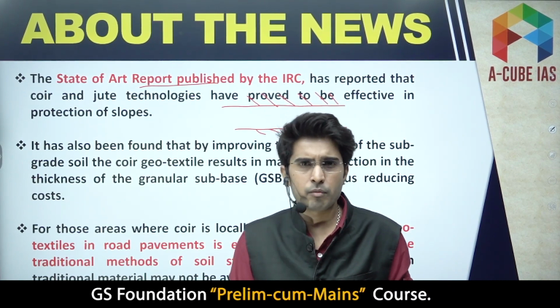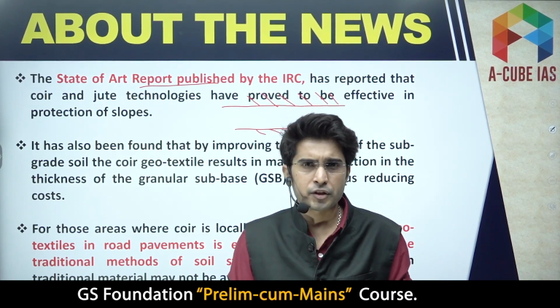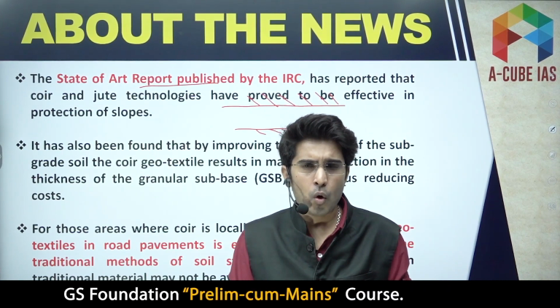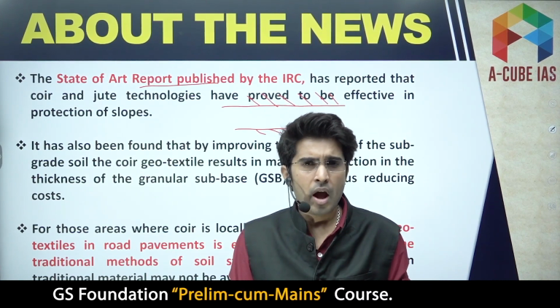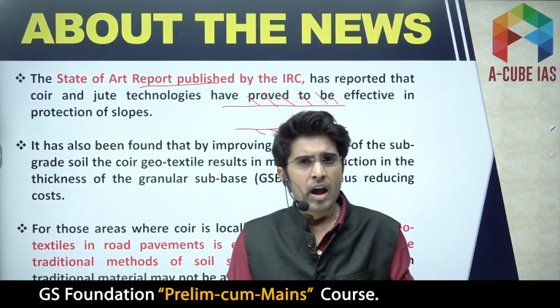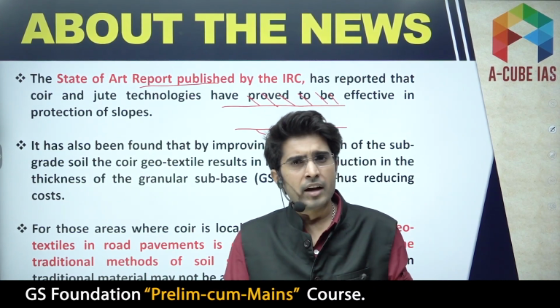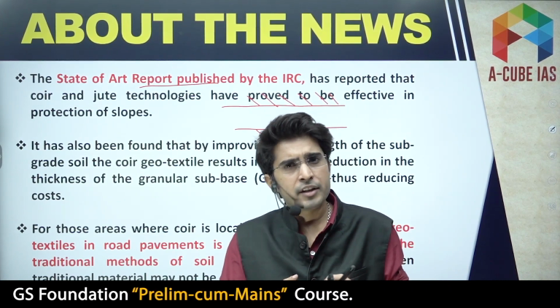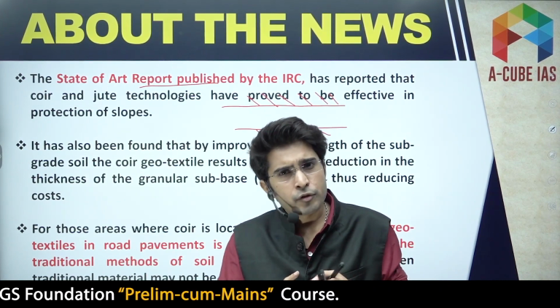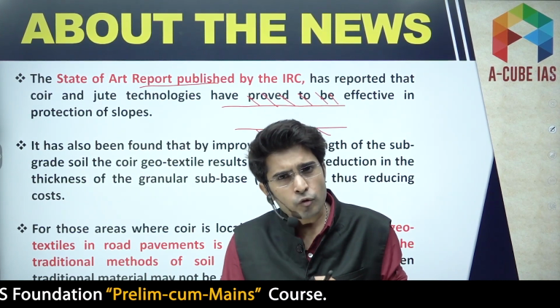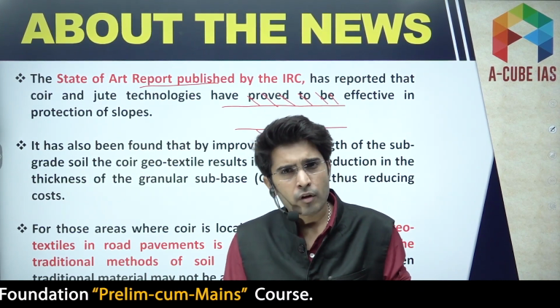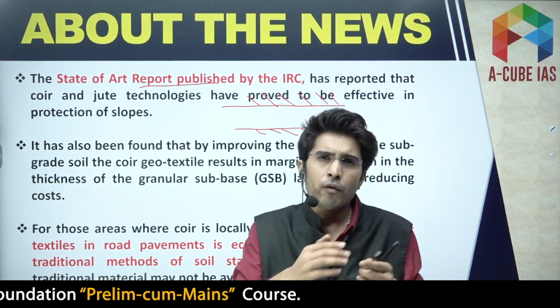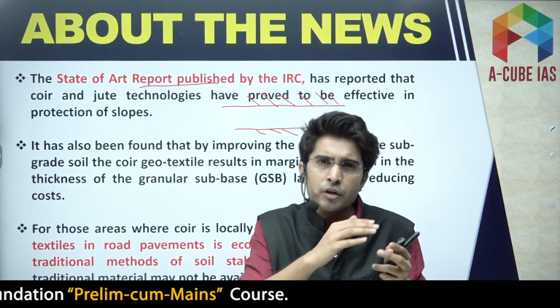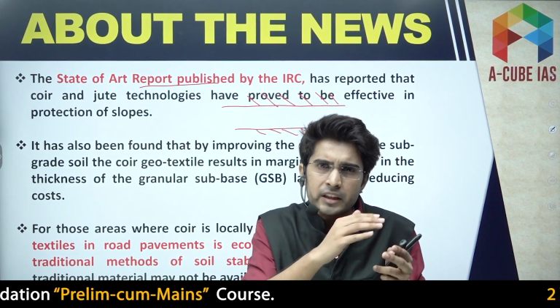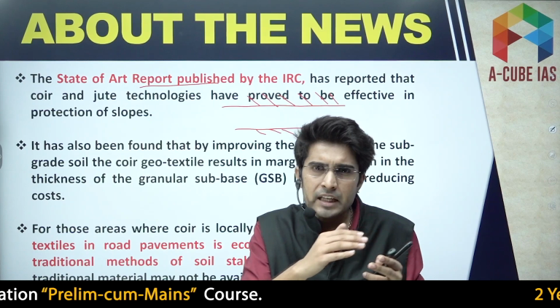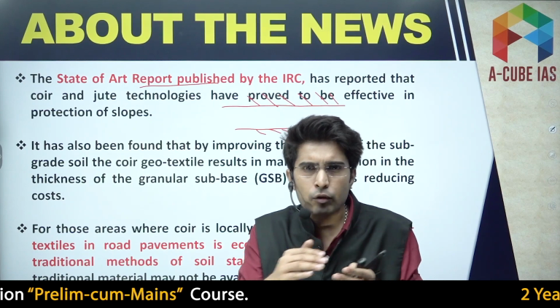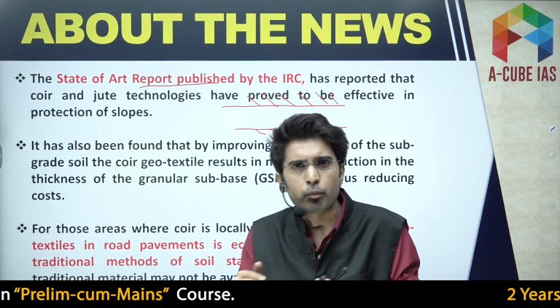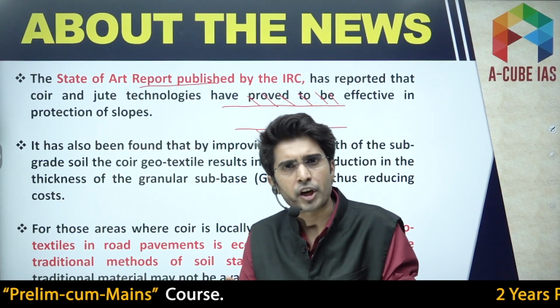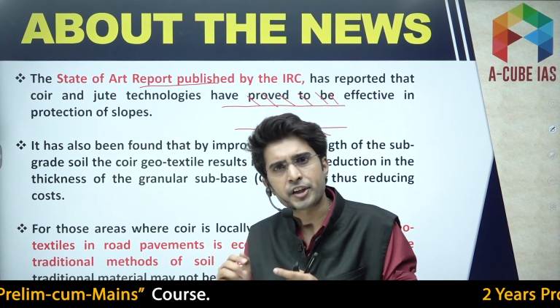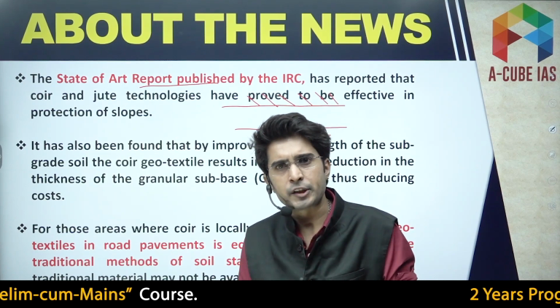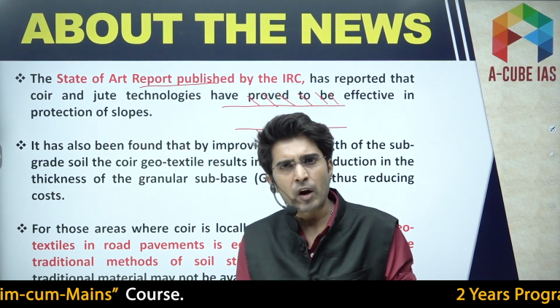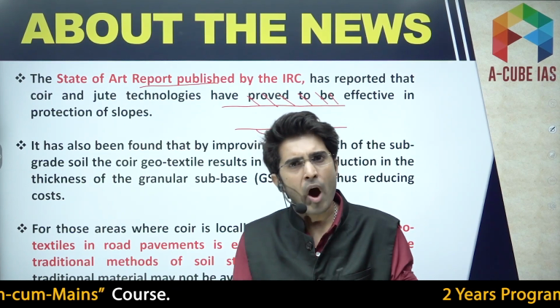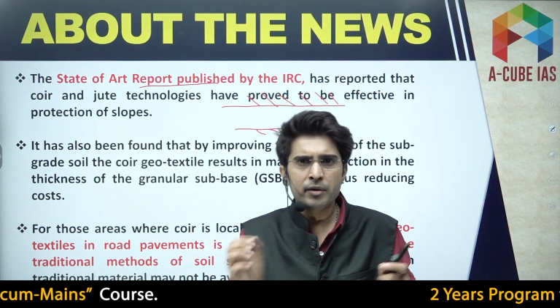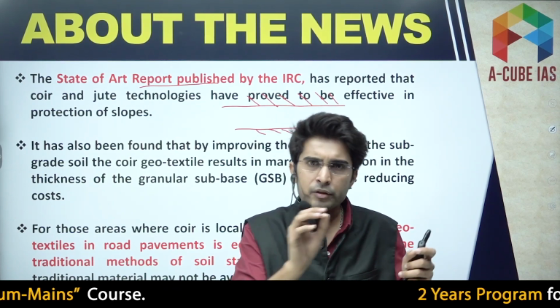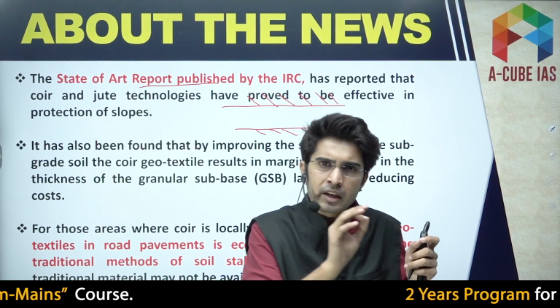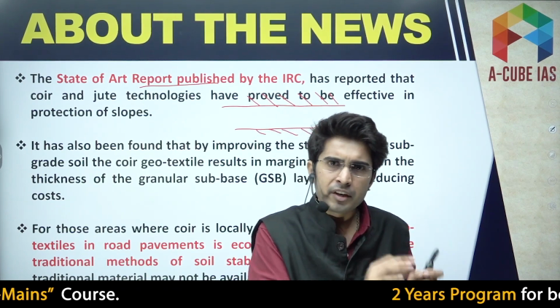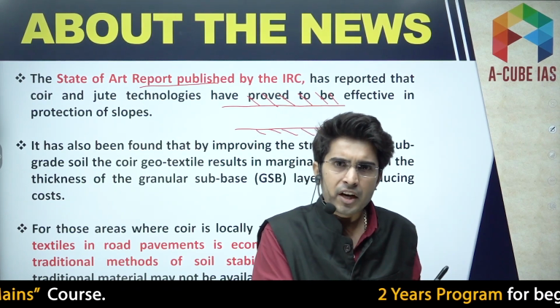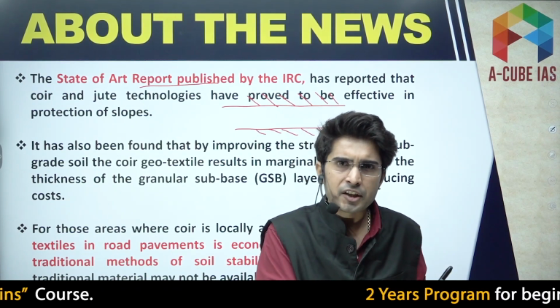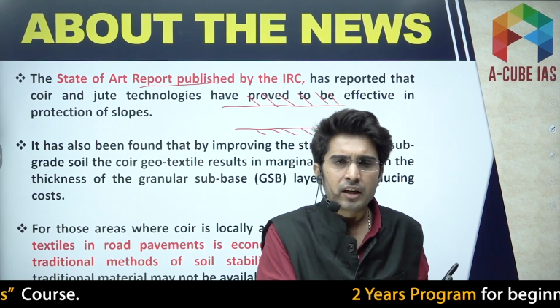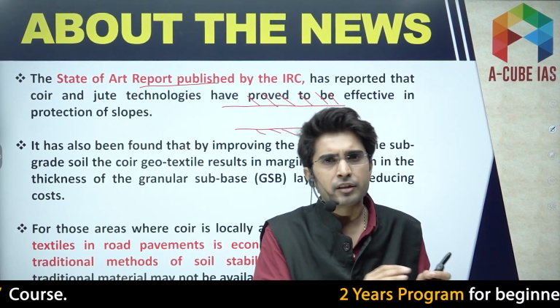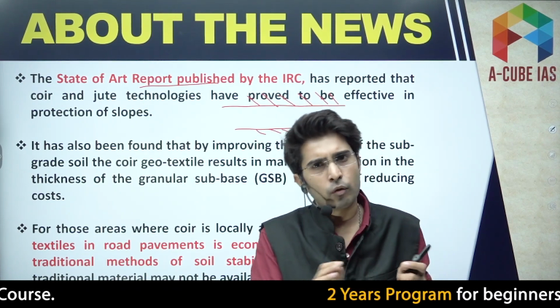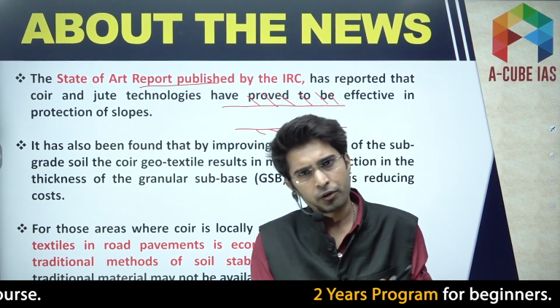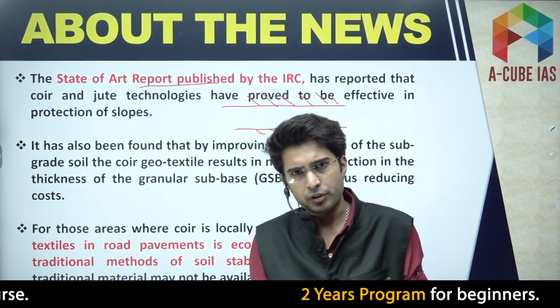To summarize the key exam points: coir geo textiles are highly economical compared to traditional methods, and they are used for side slope protection as well, because they retard soil erosion.